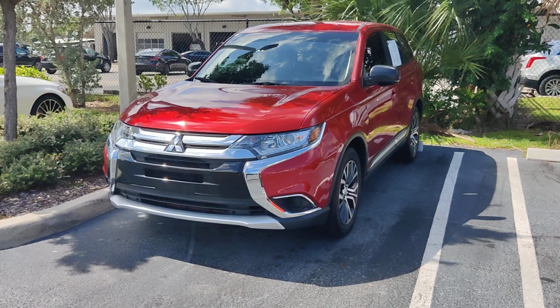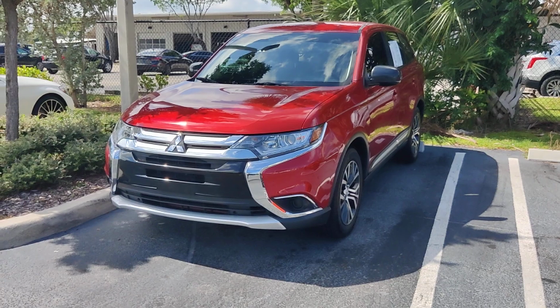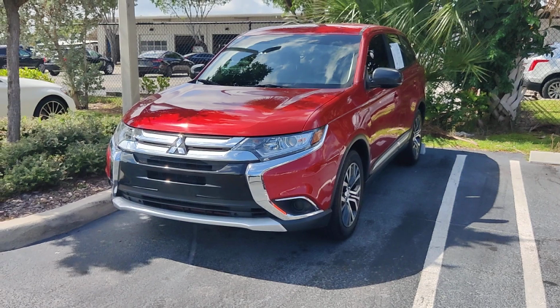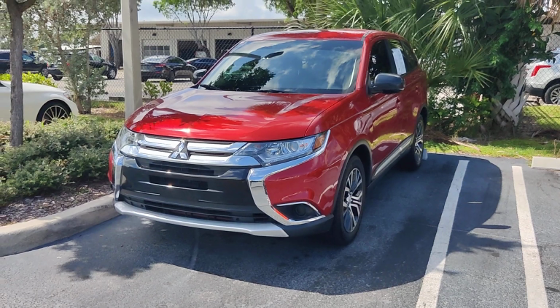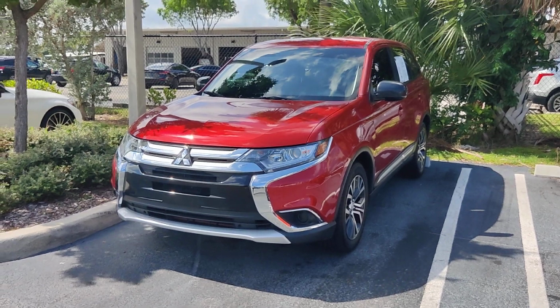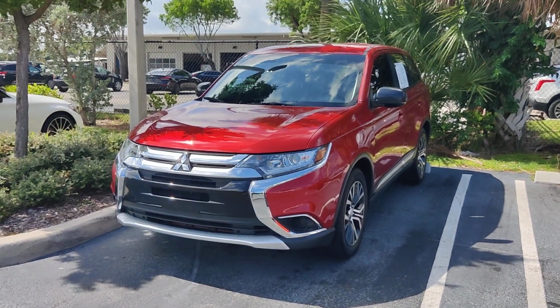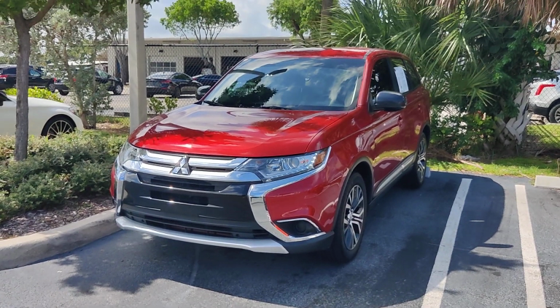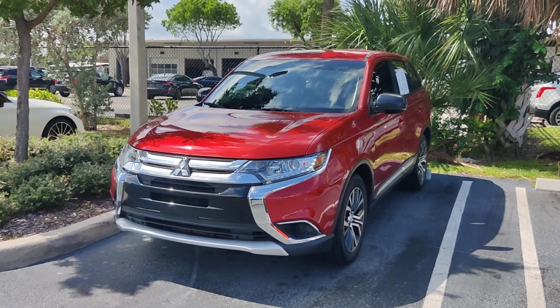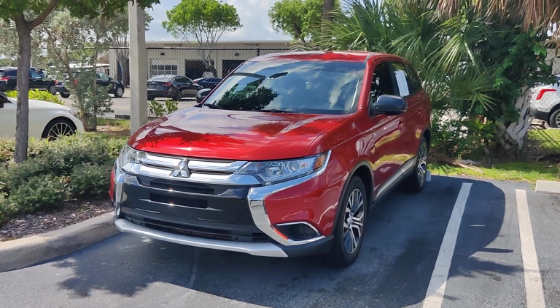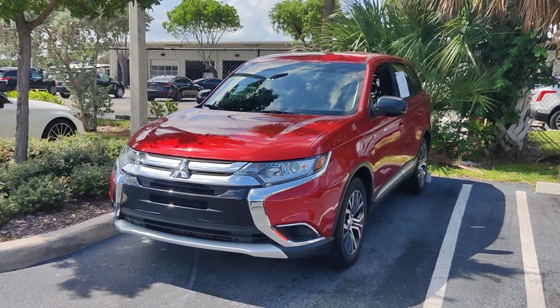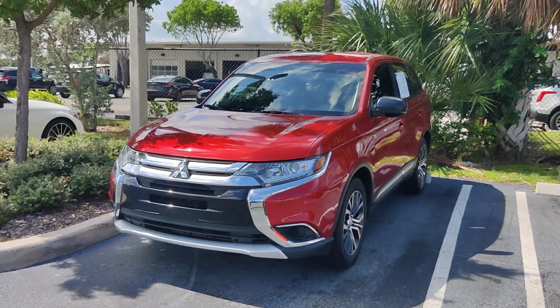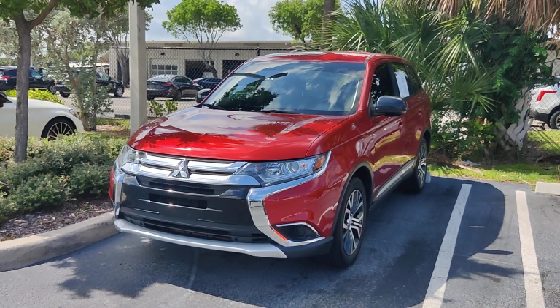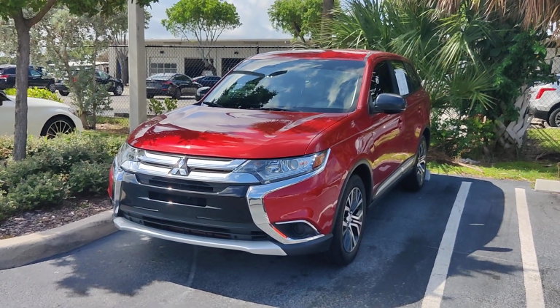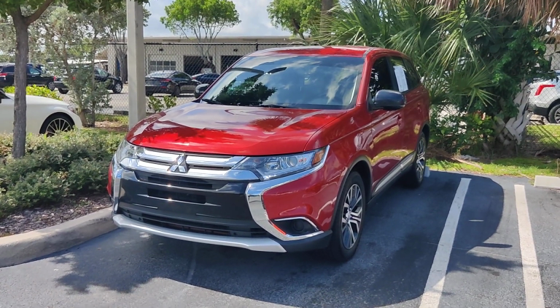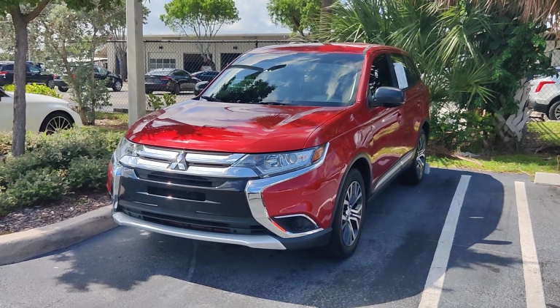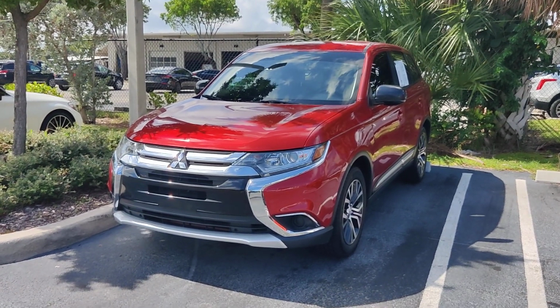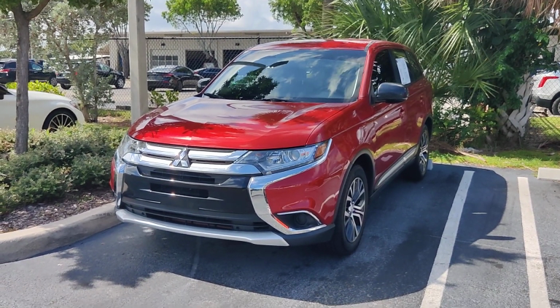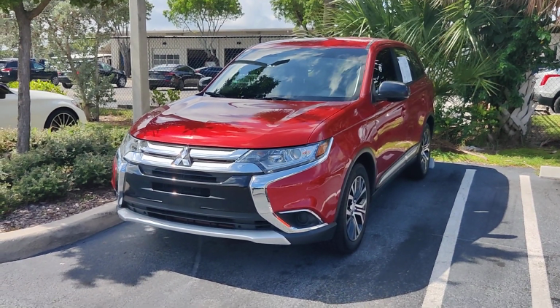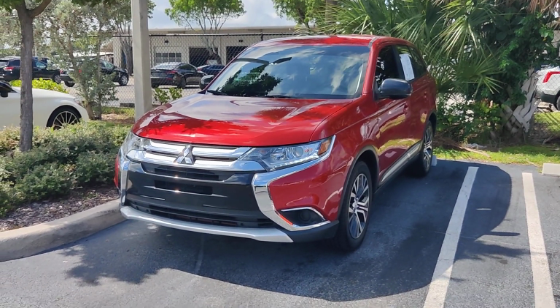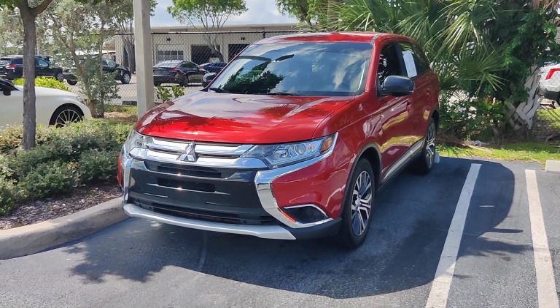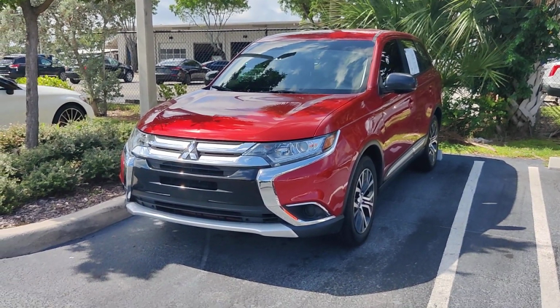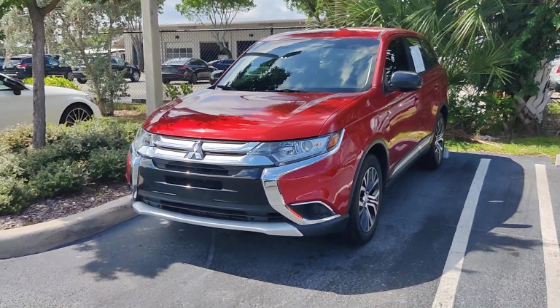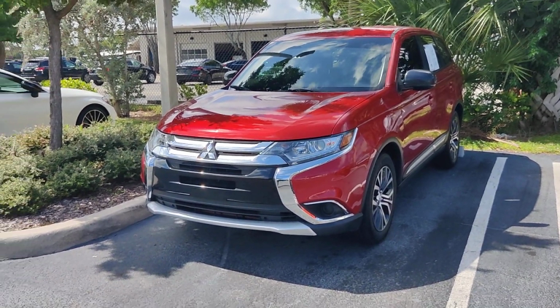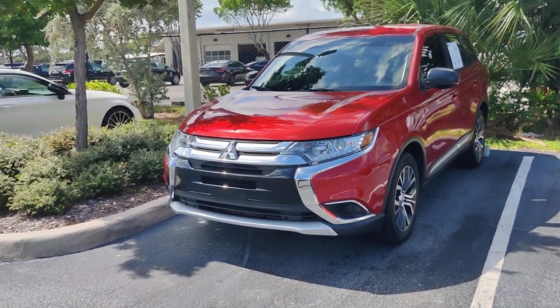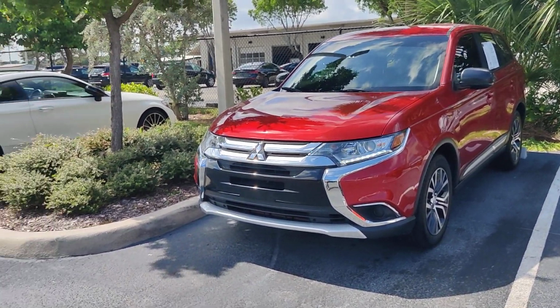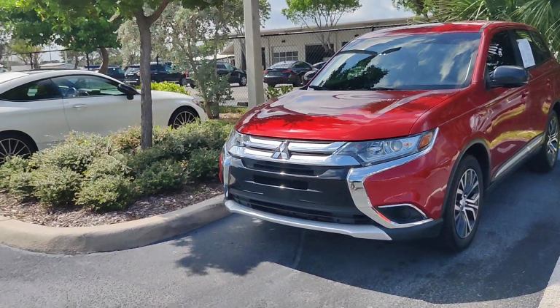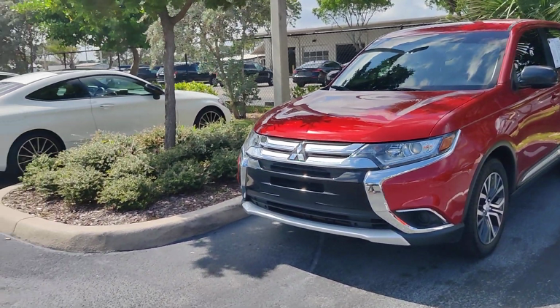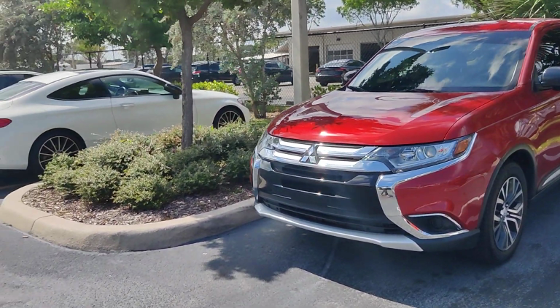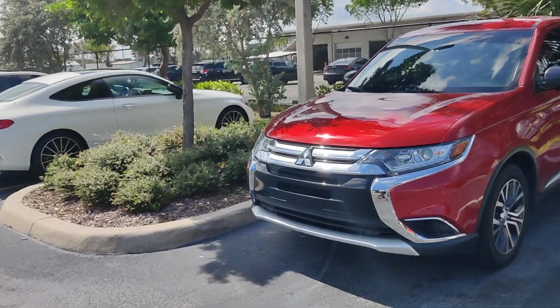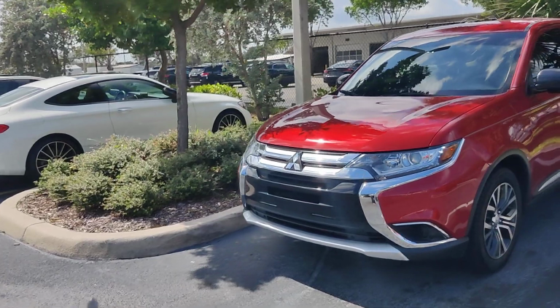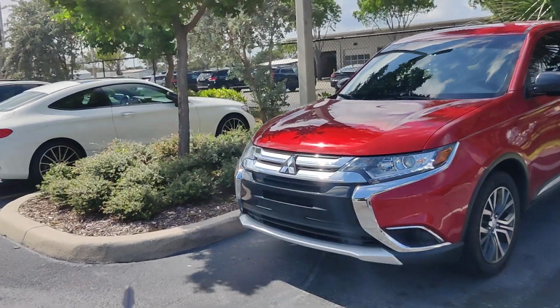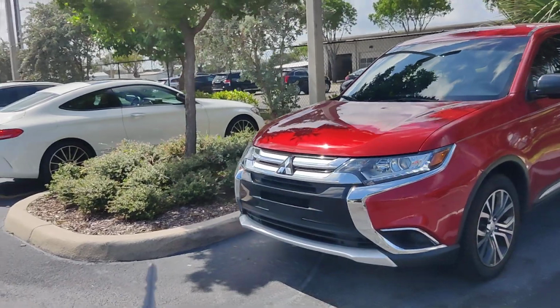Hello there, this is Junior at Dalry Pia GMC. This is just a short video of this 2018 Mitsubishi.